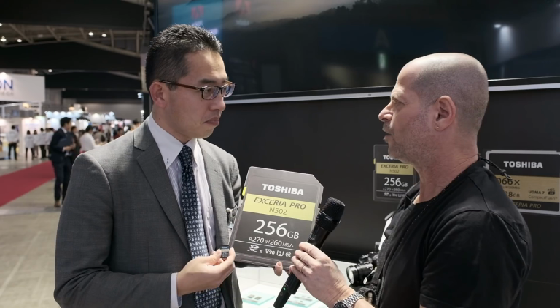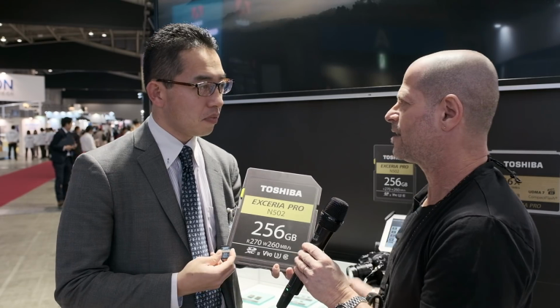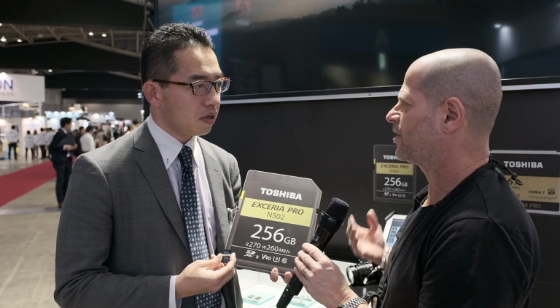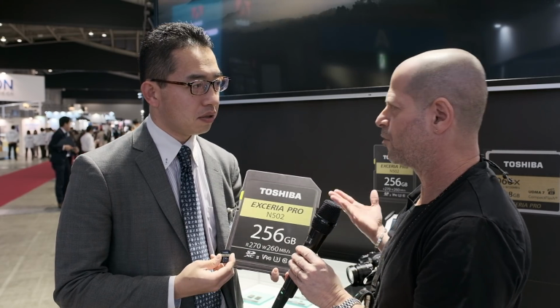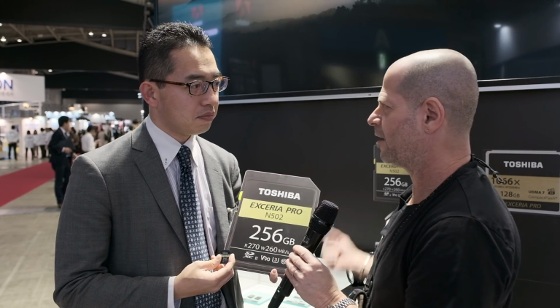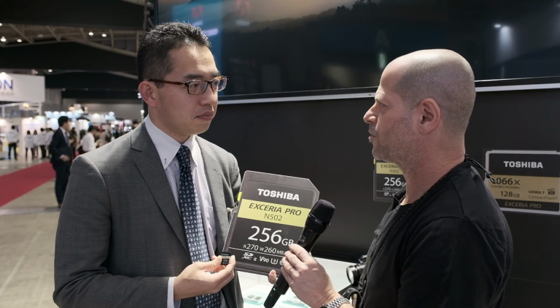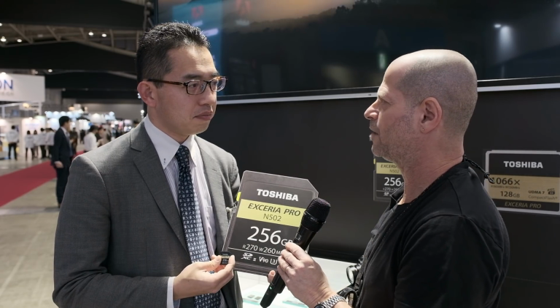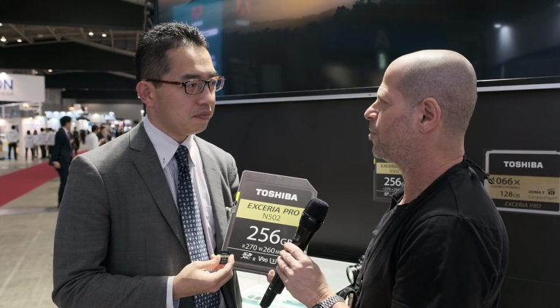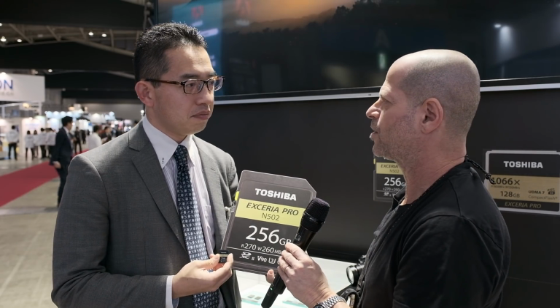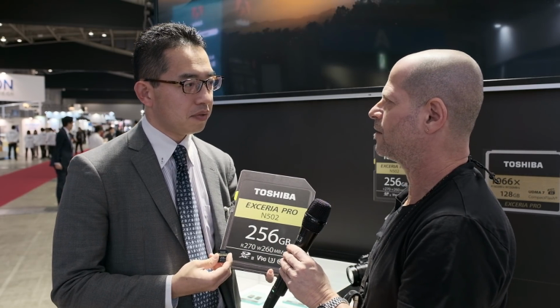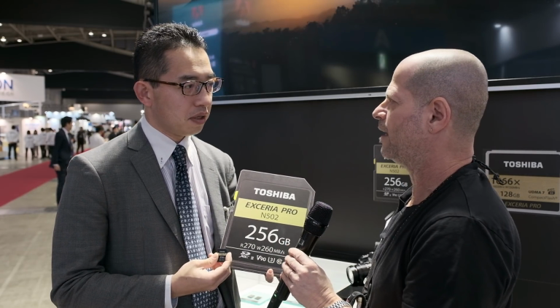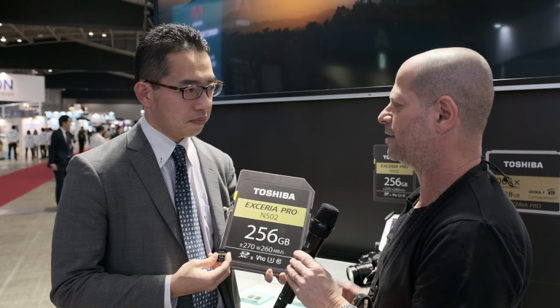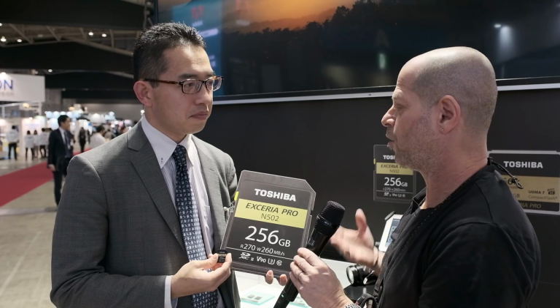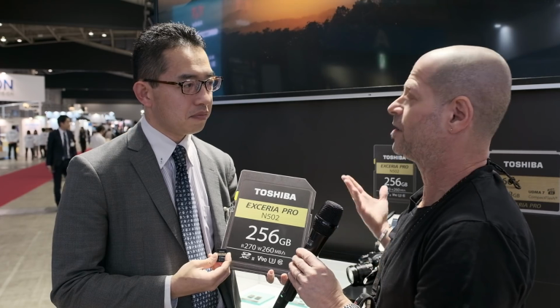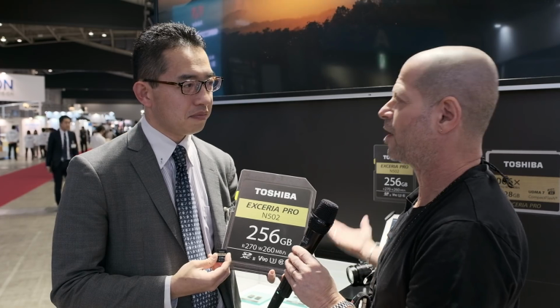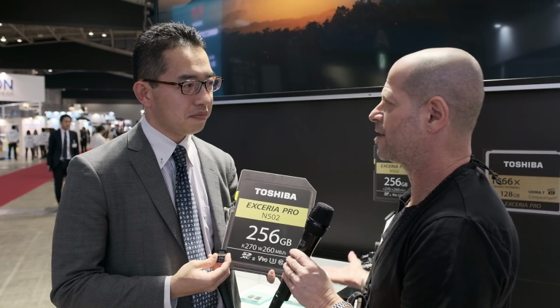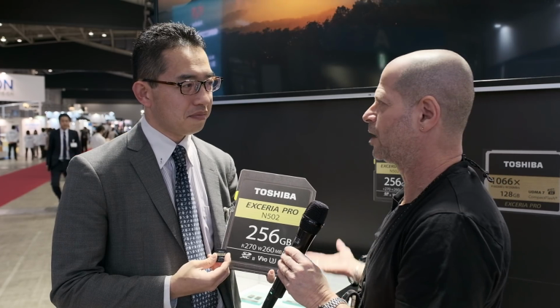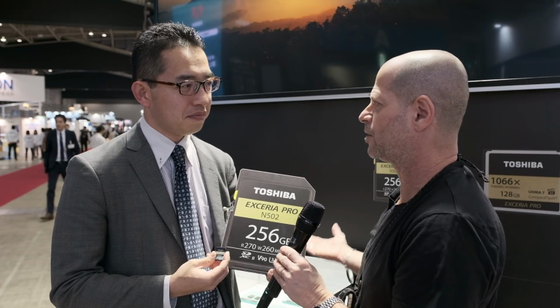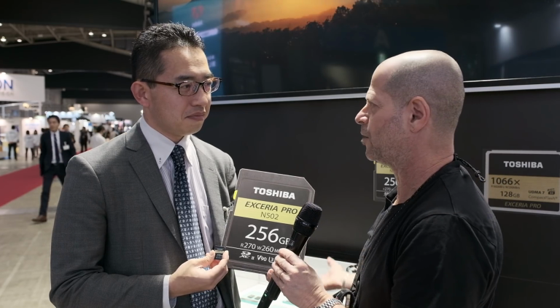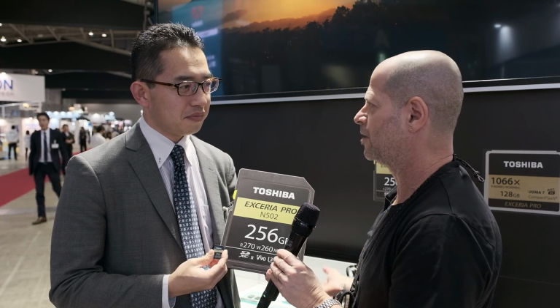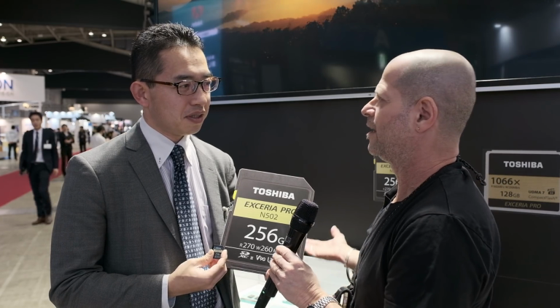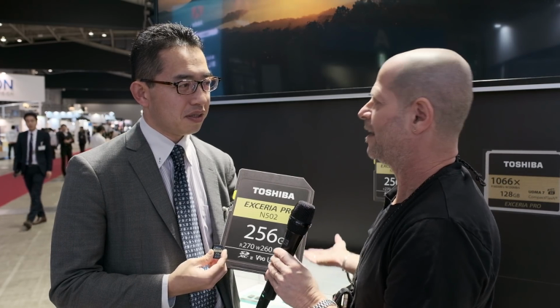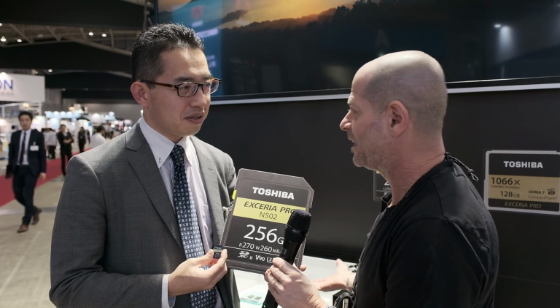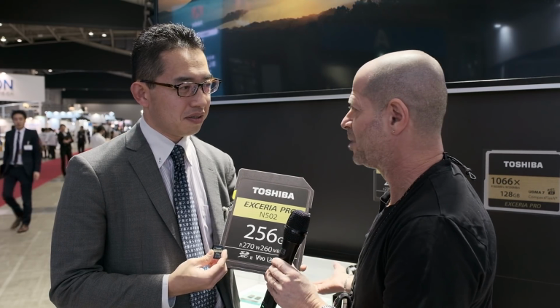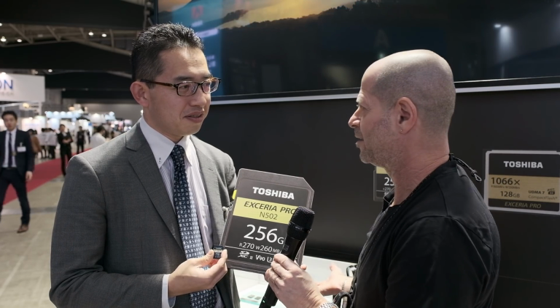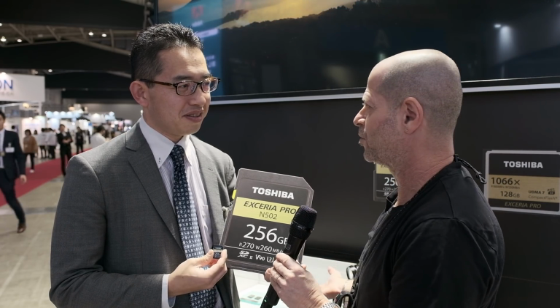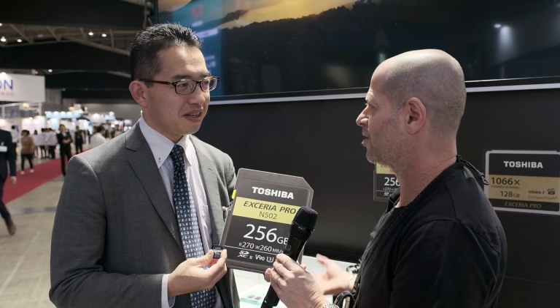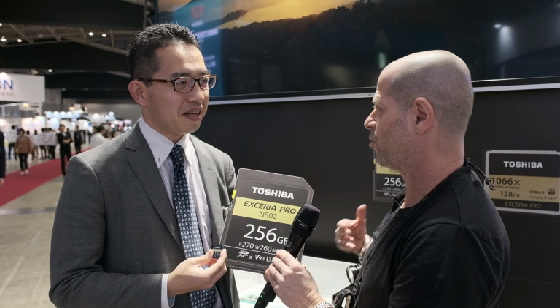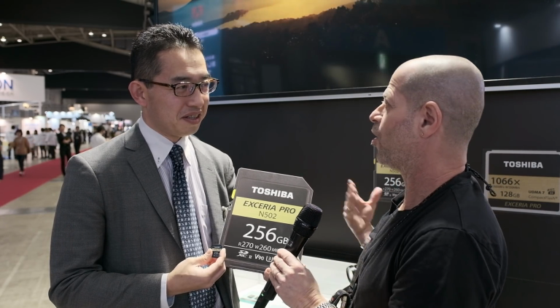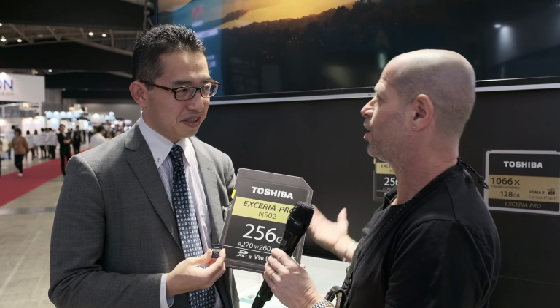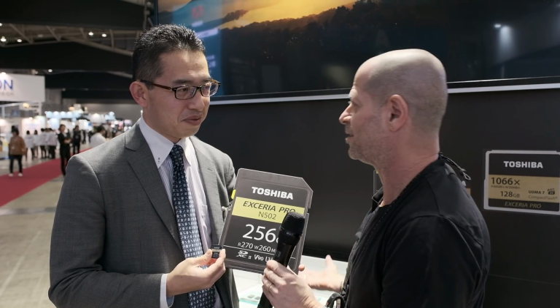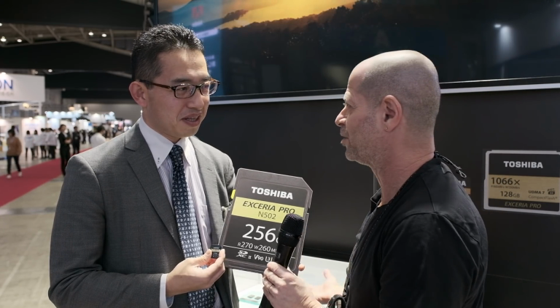Naoki-san, thank you very much for the information. I hope that the prices will go down a little bit in the future so we all can afford it.